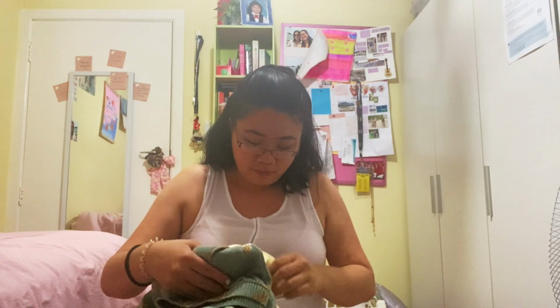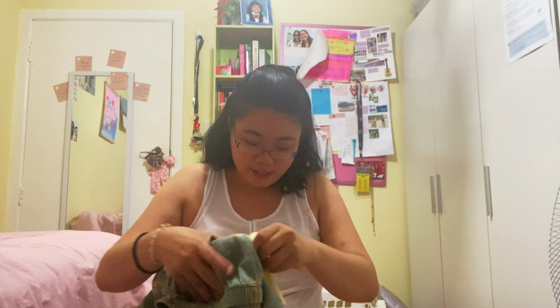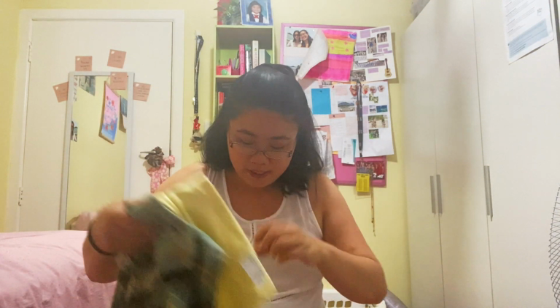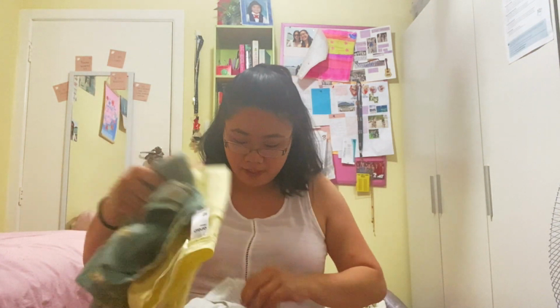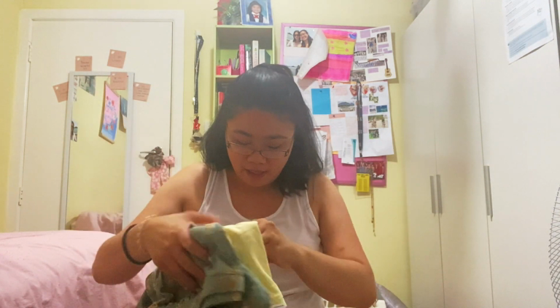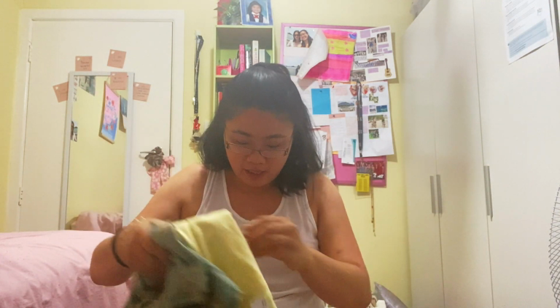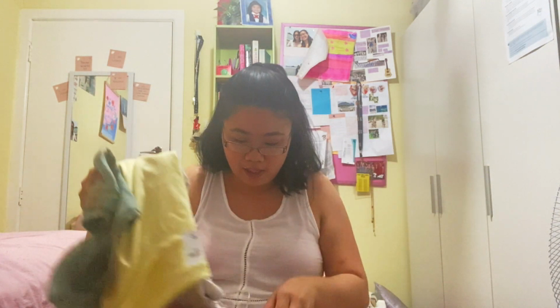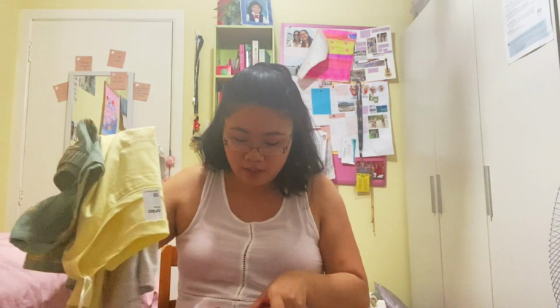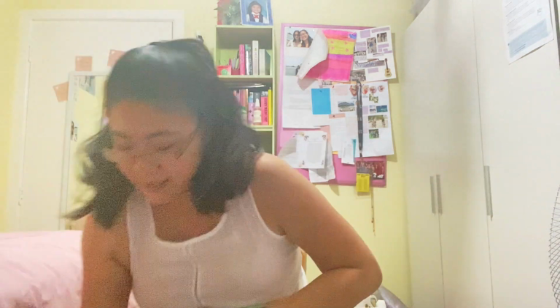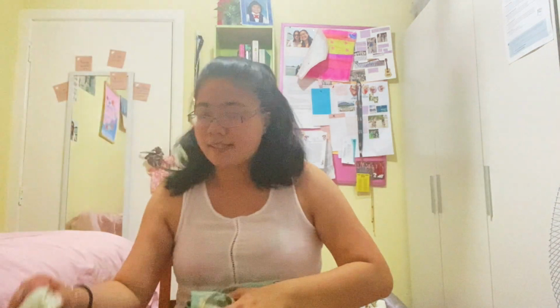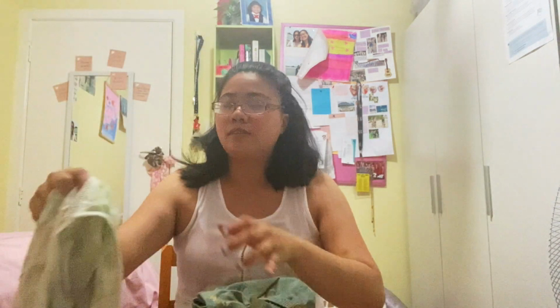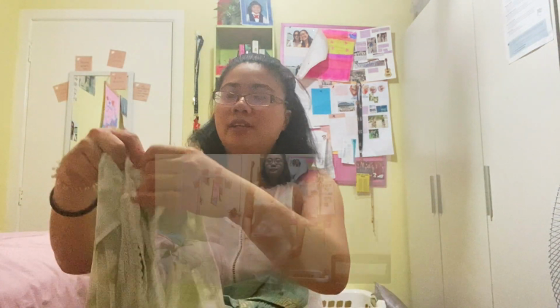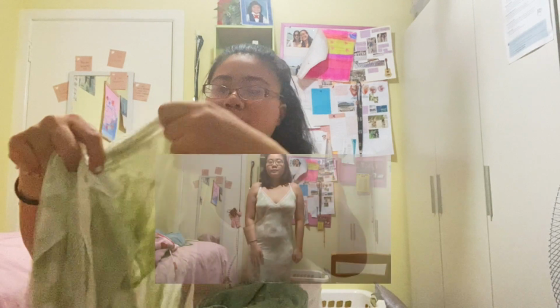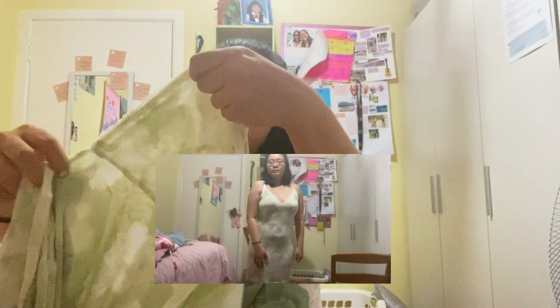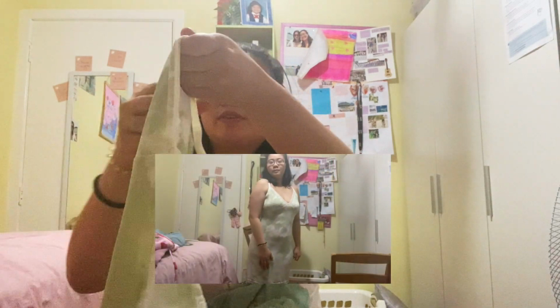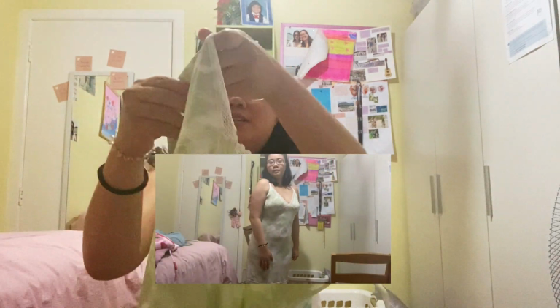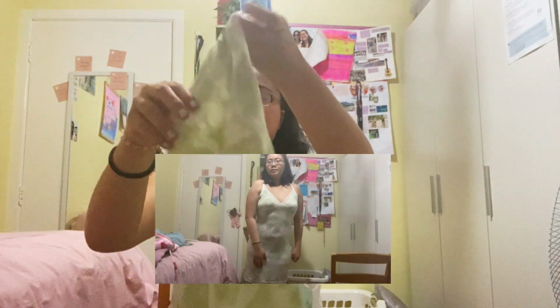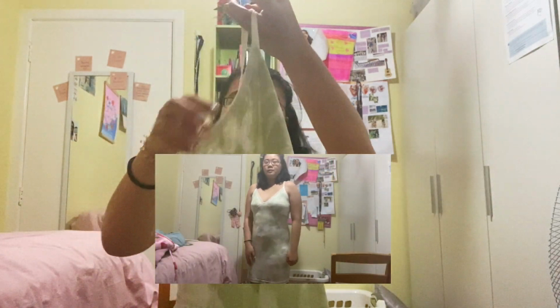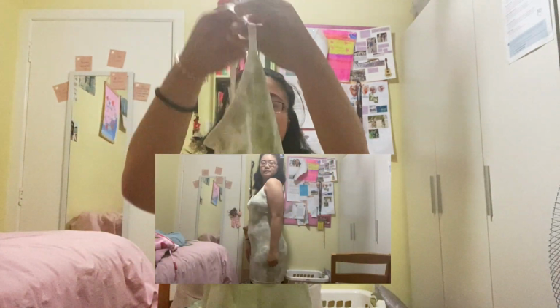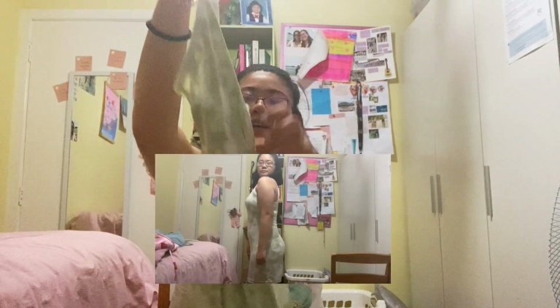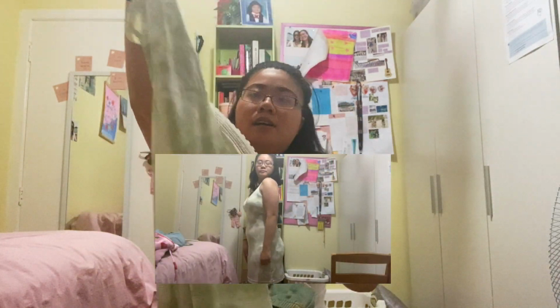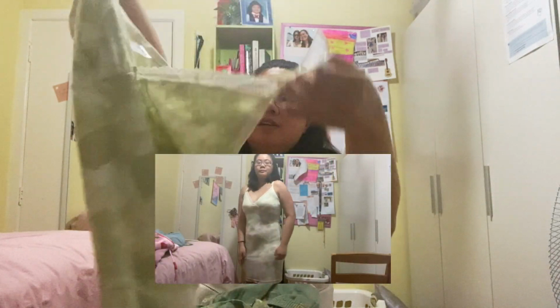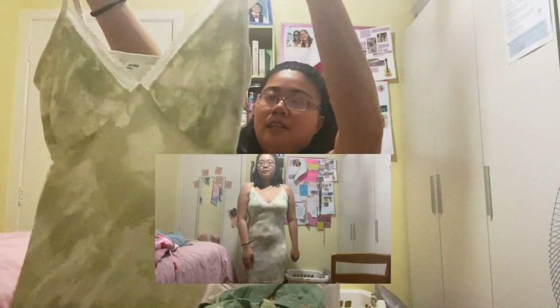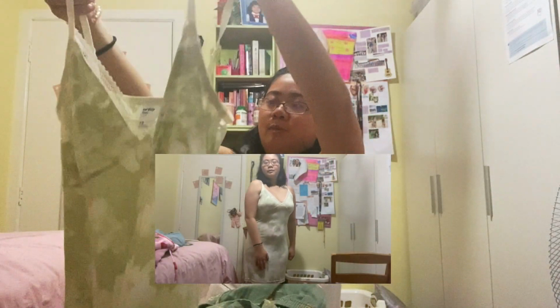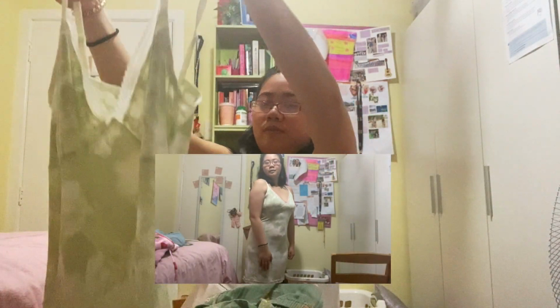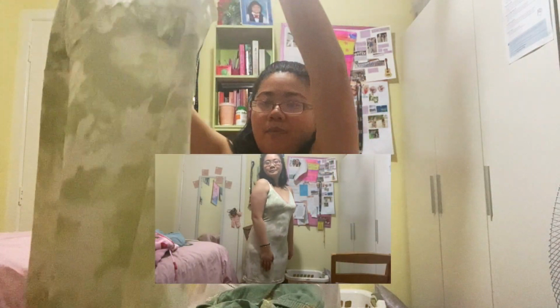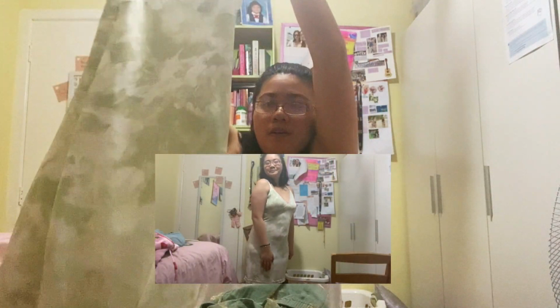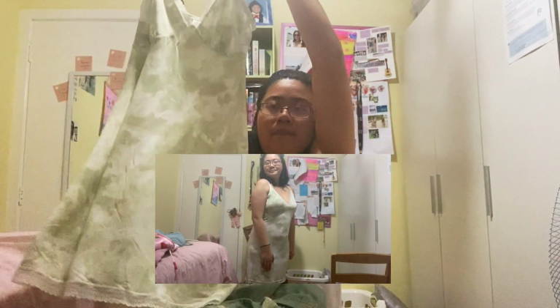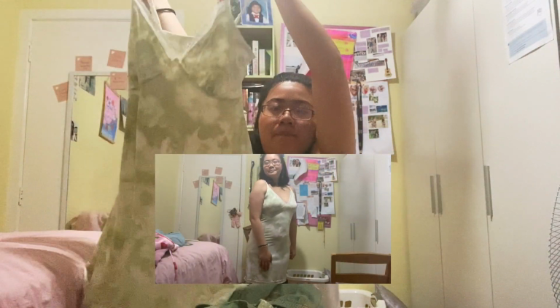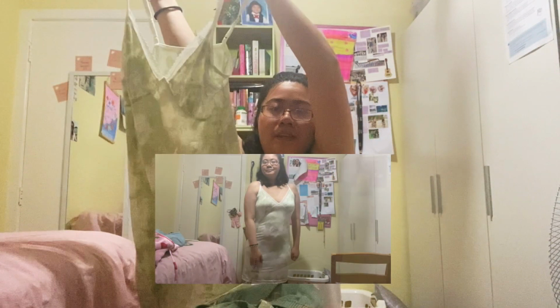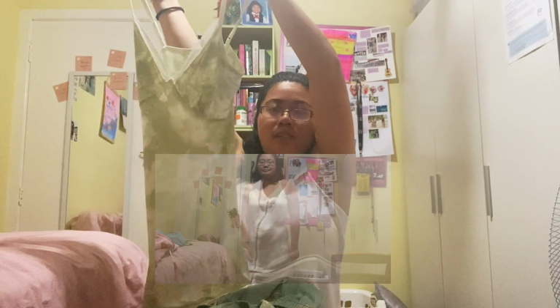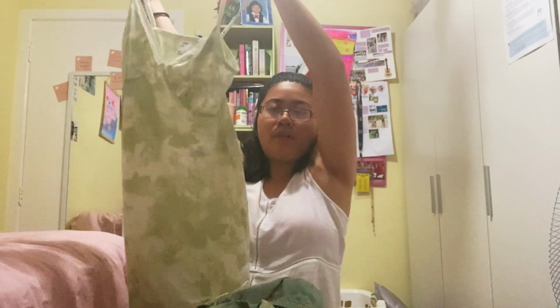Next thing, it's this little cute greenish nightie. And it's so perfect for summer — it's so pretty.